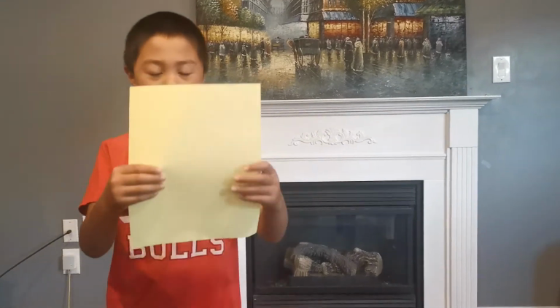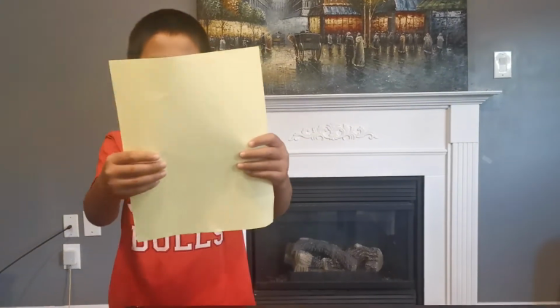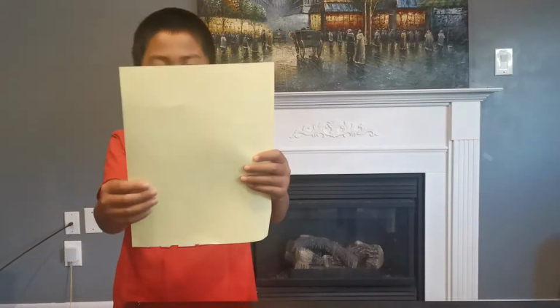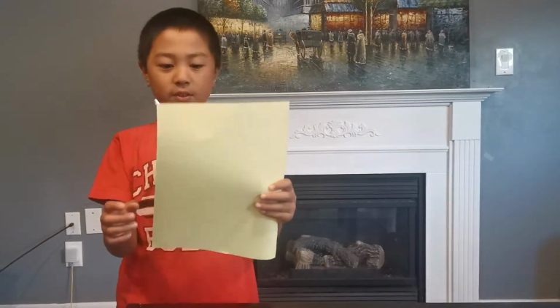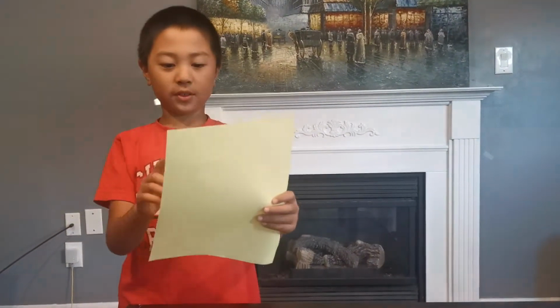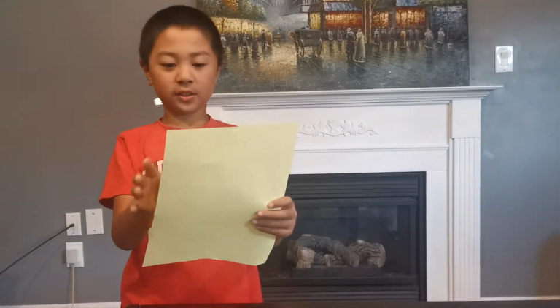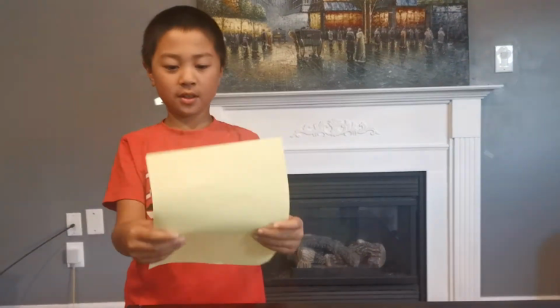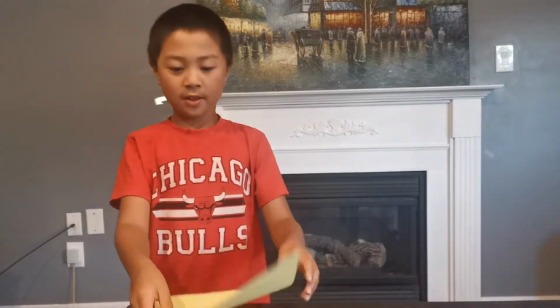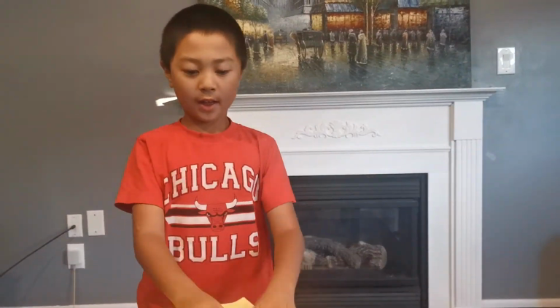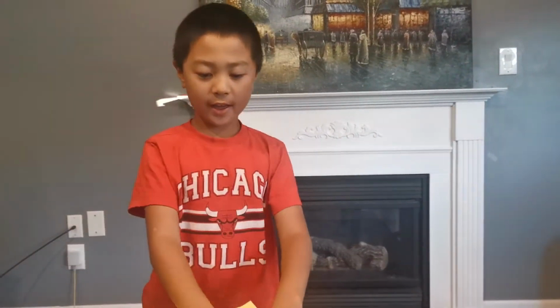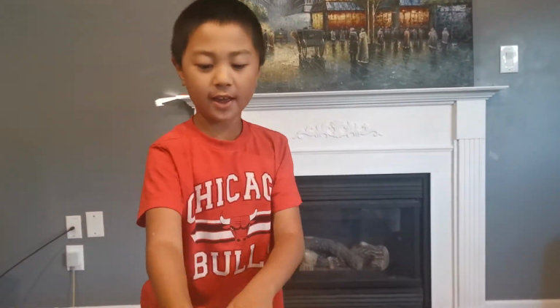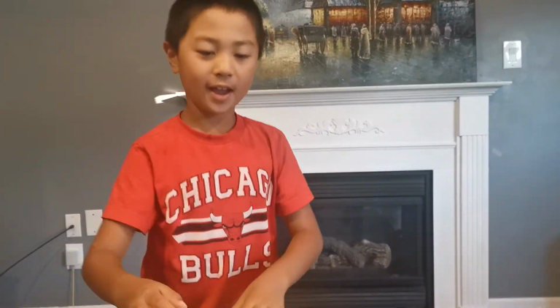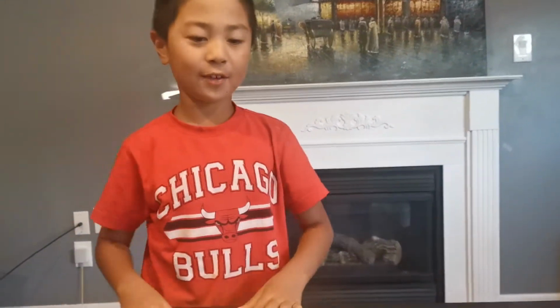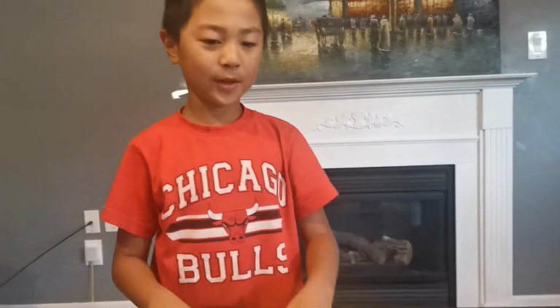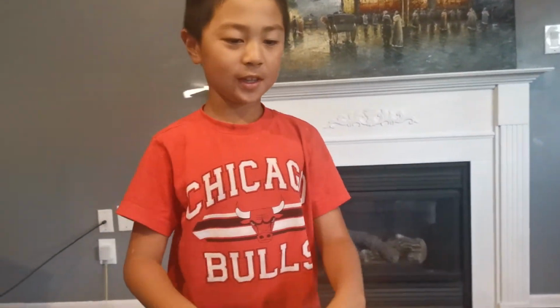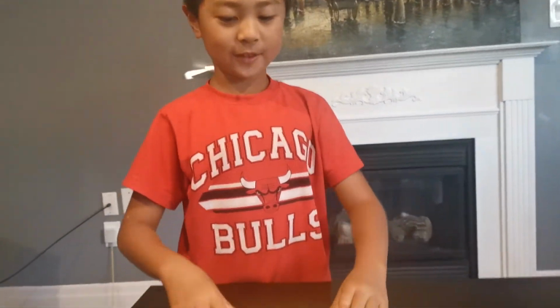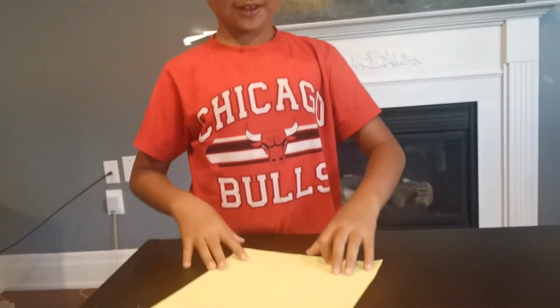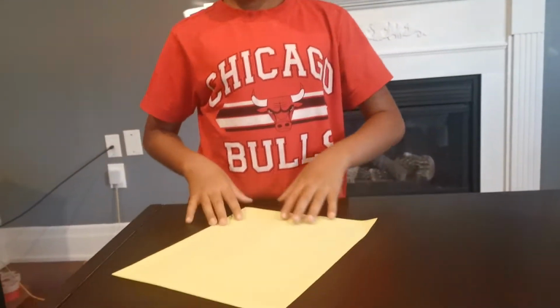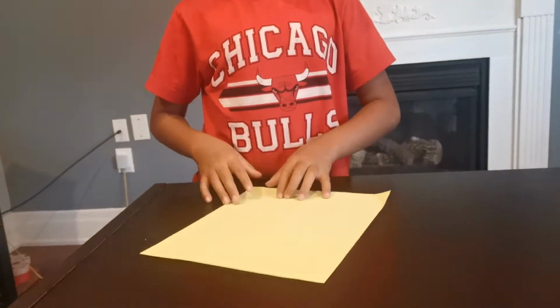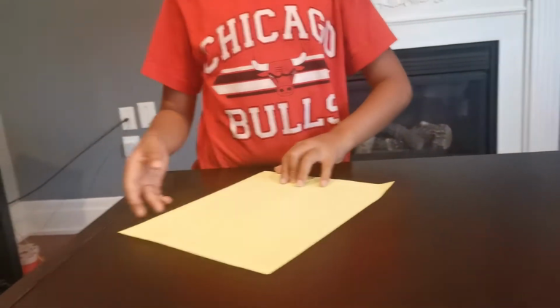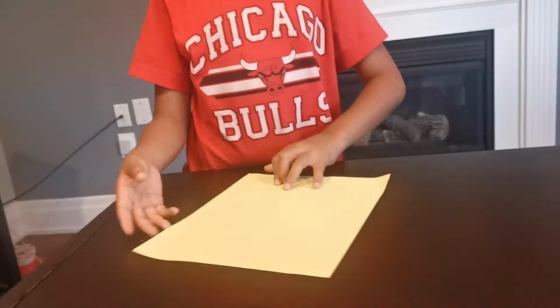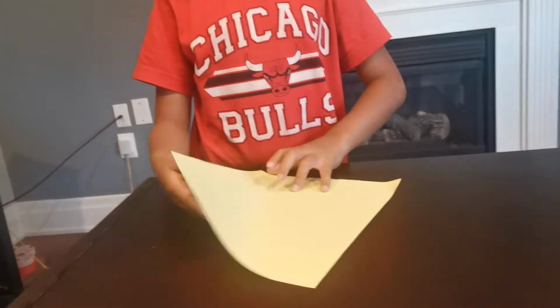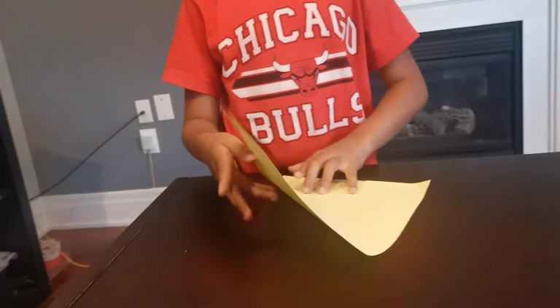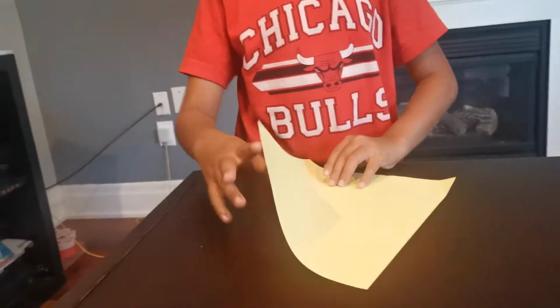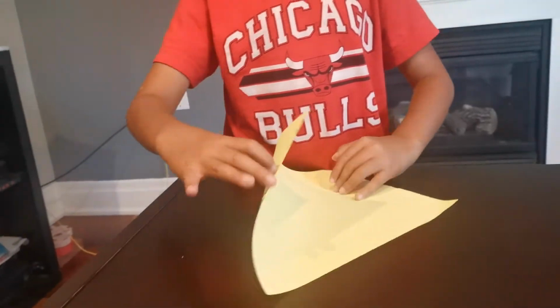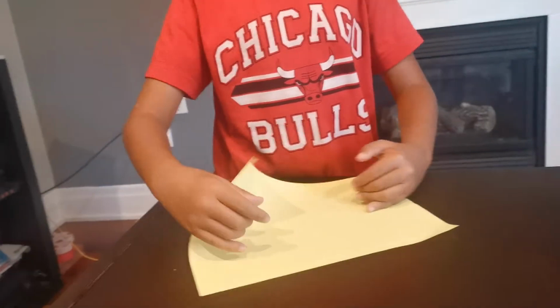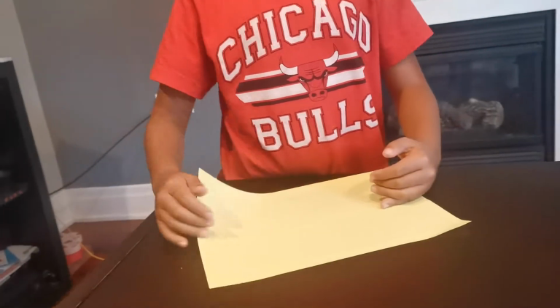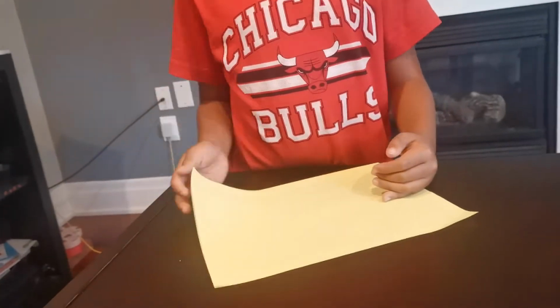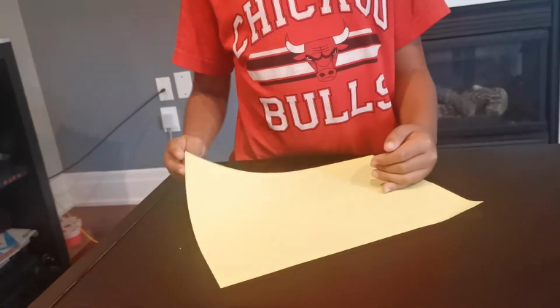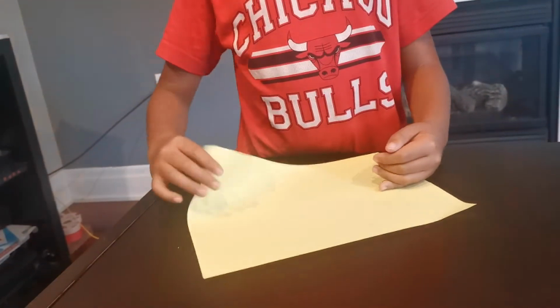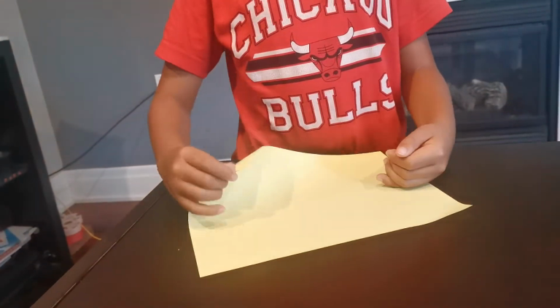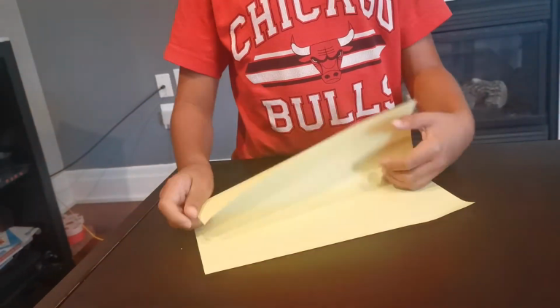Use an 8.5 x 11 sheet of paper and start by folding your paper in half.